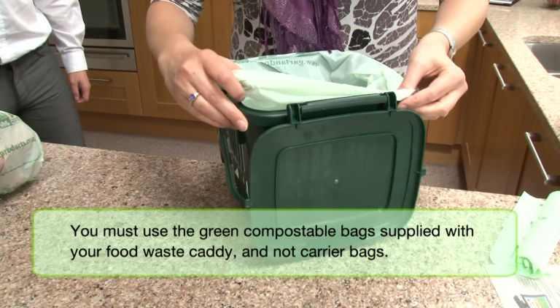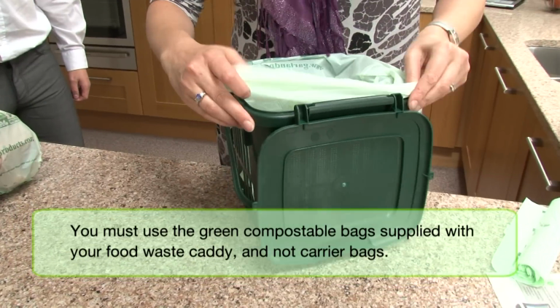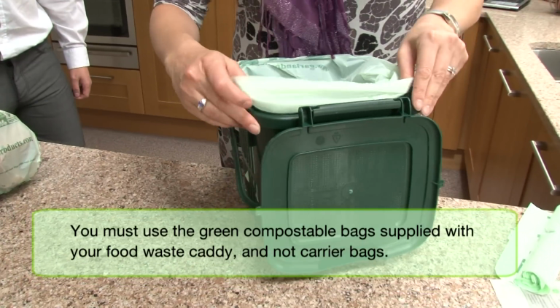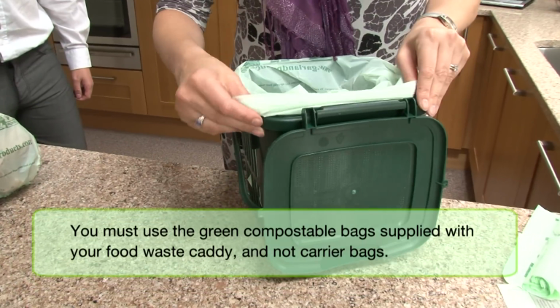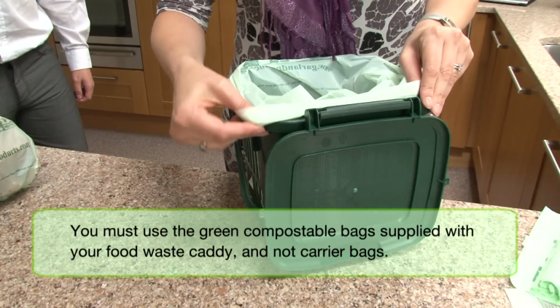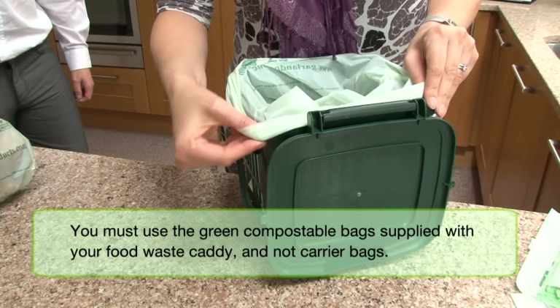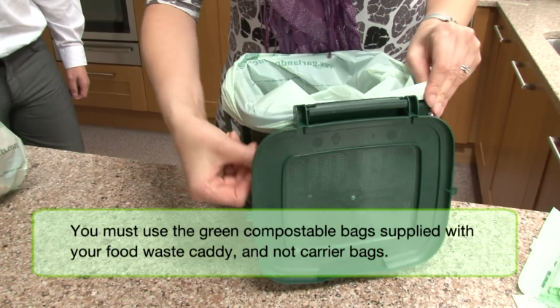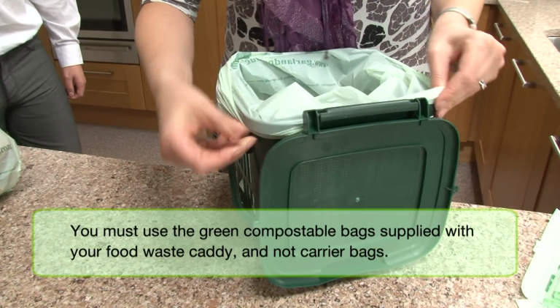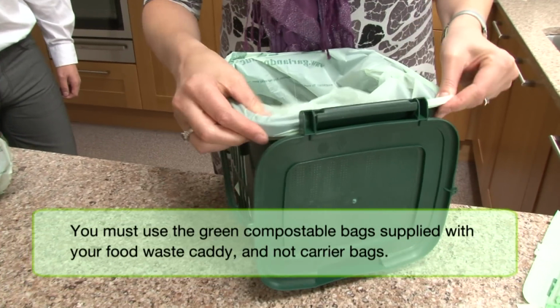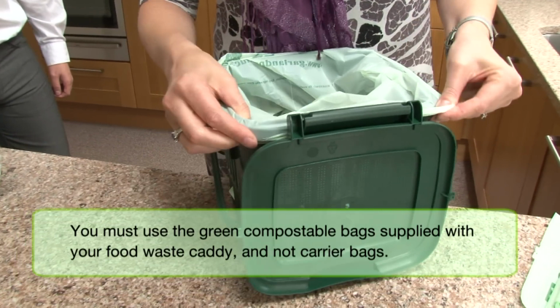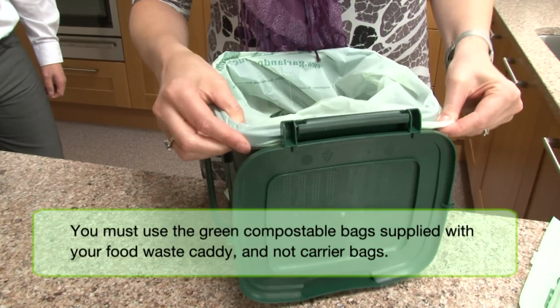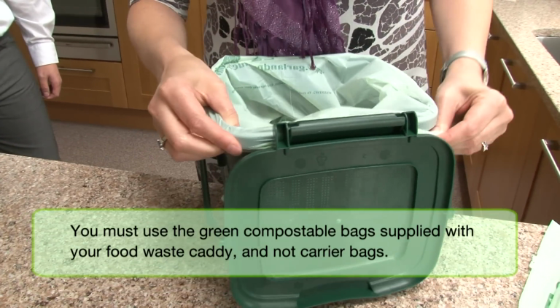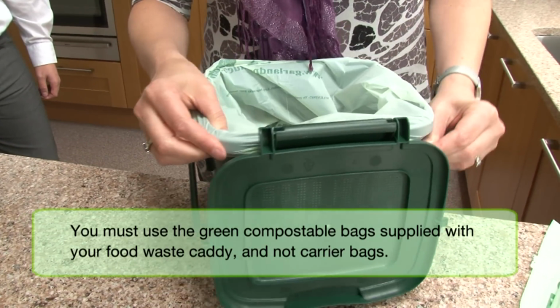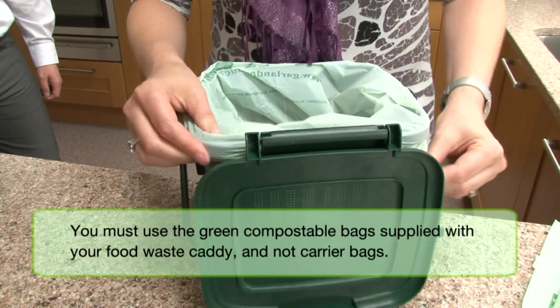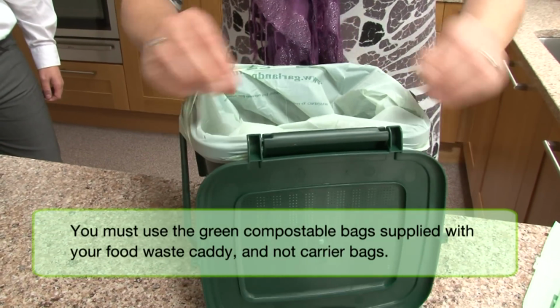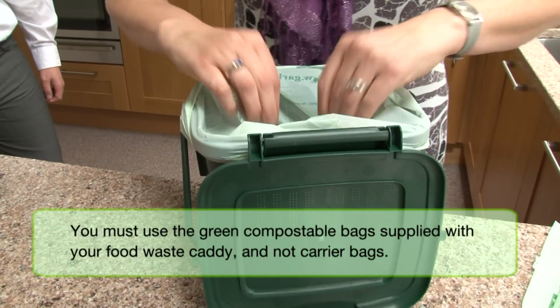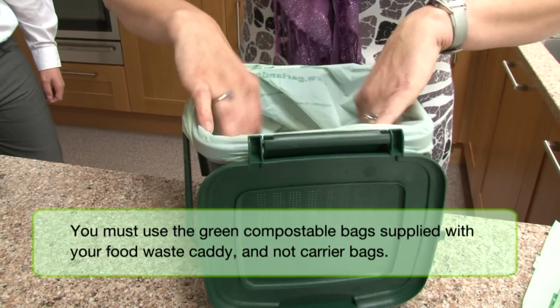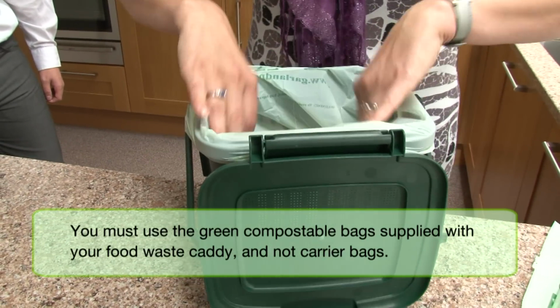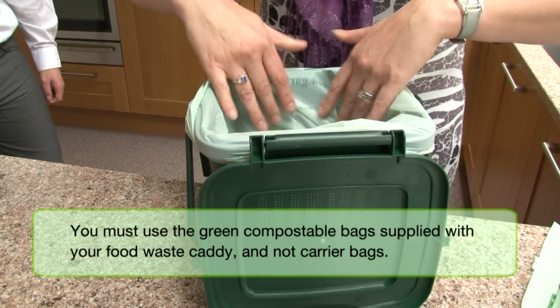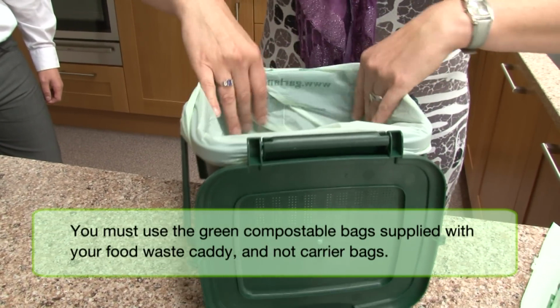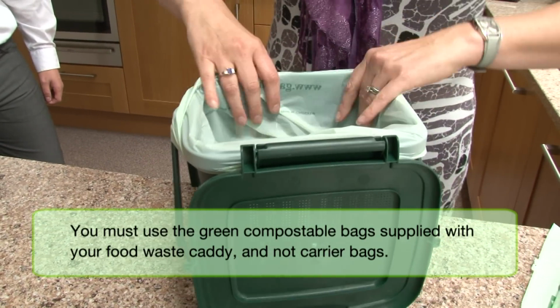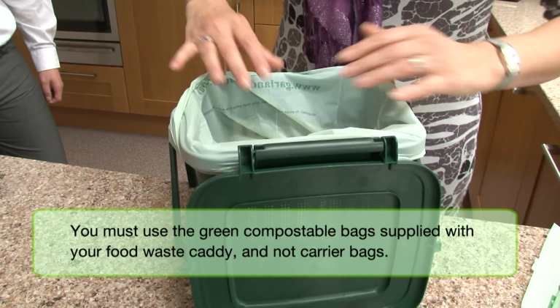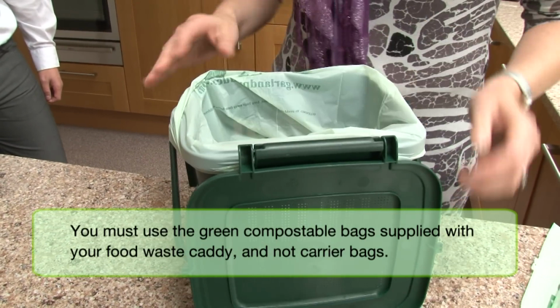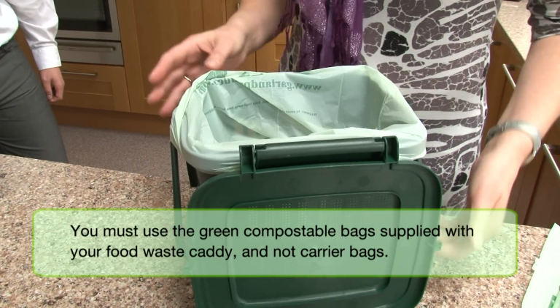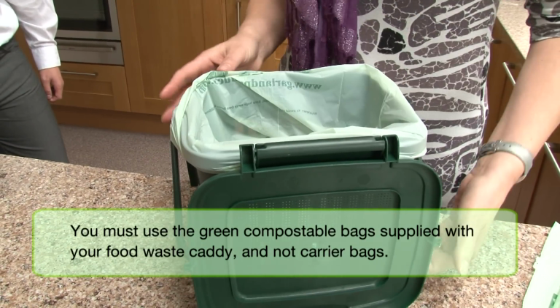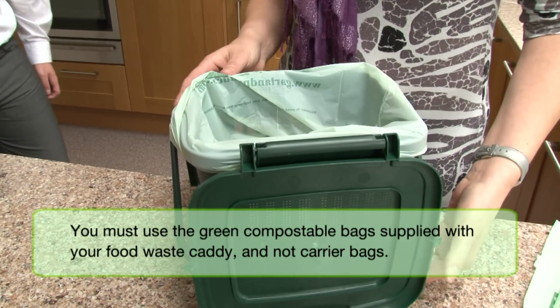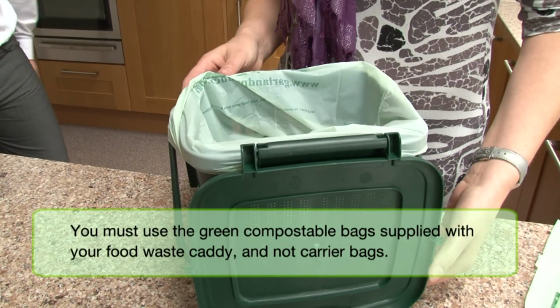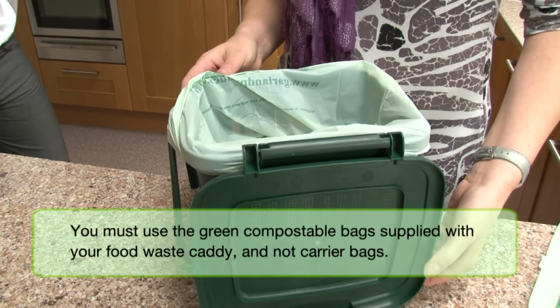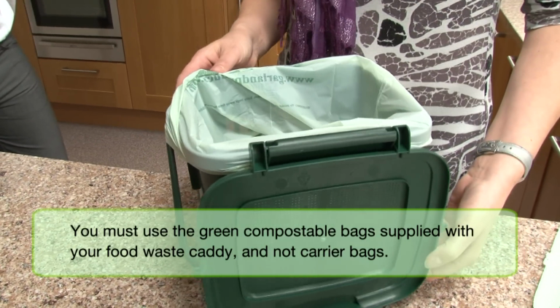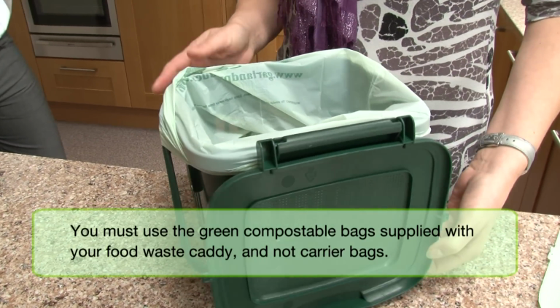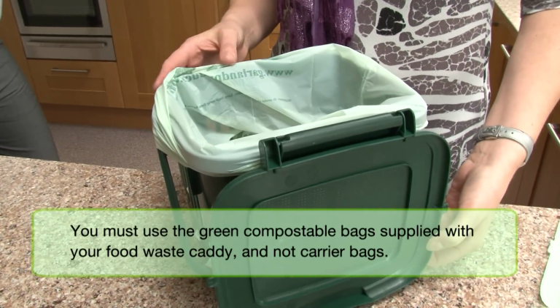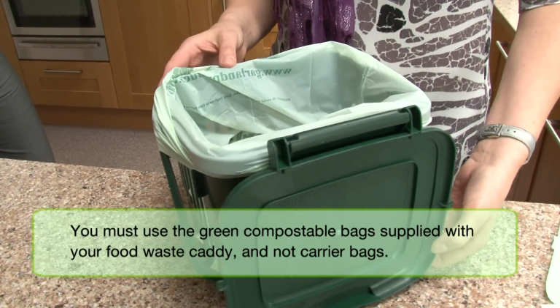Can I just put a plastic bag in instead? No you can't — a plastic bag isn't compostable.